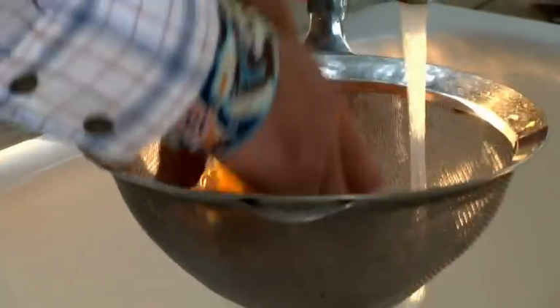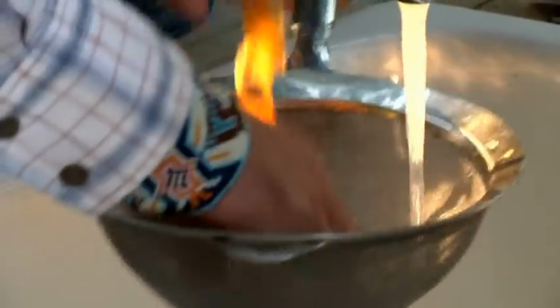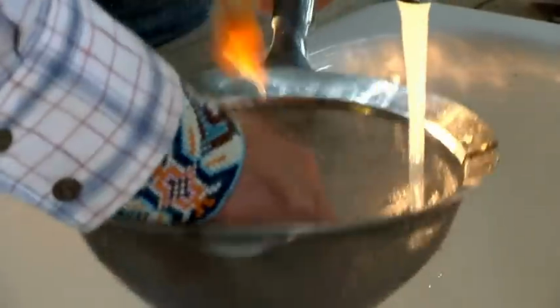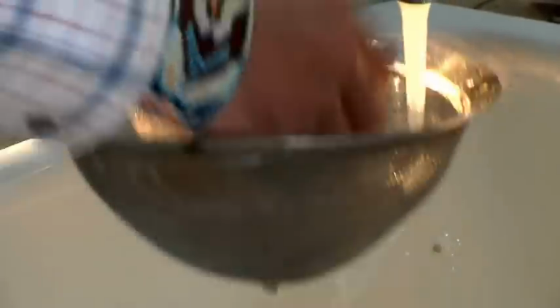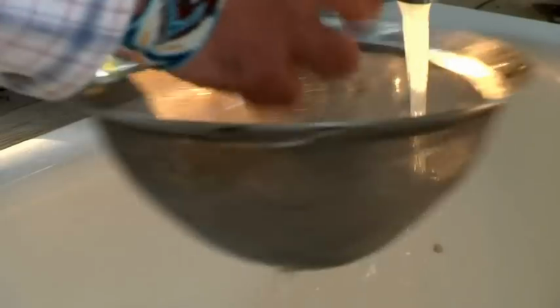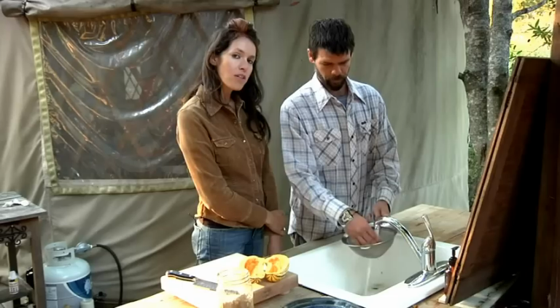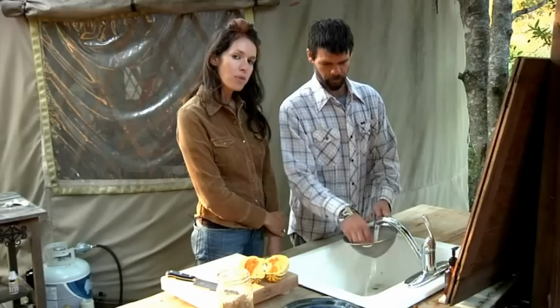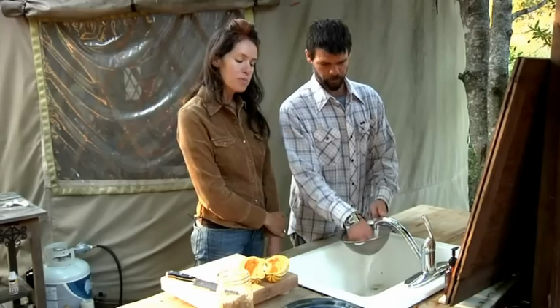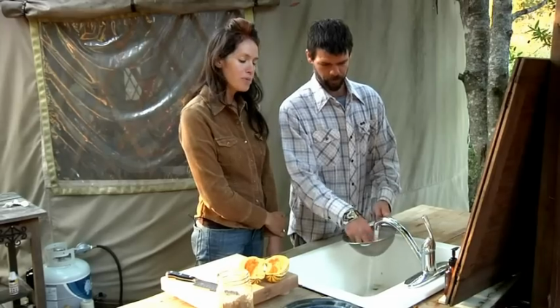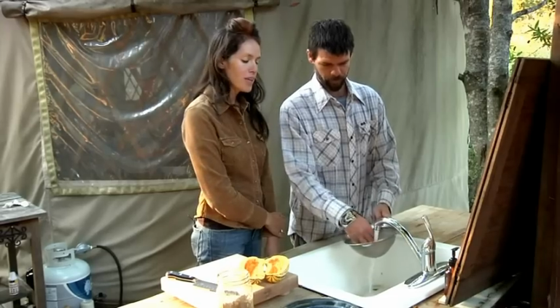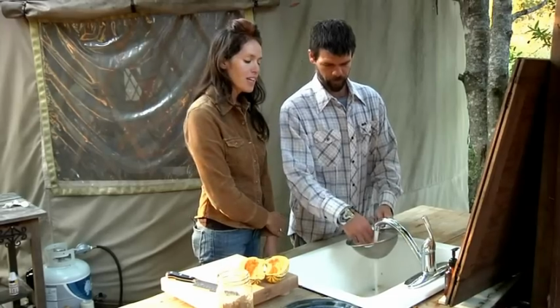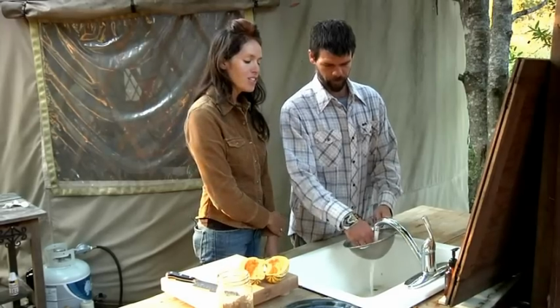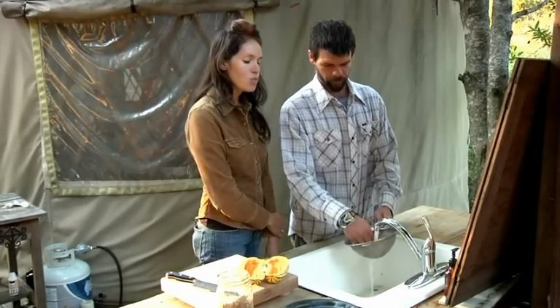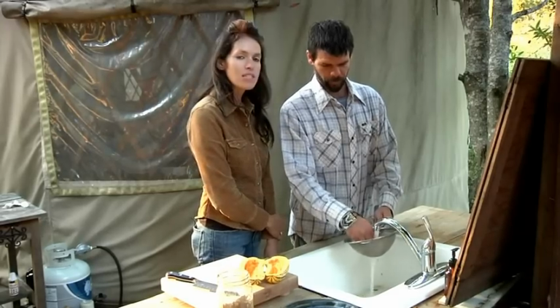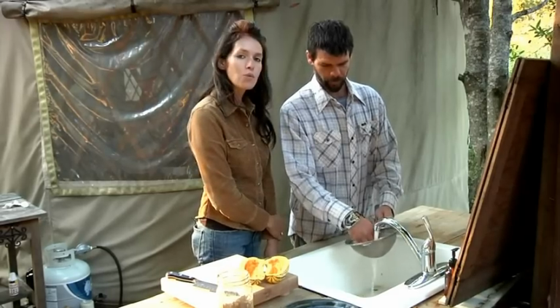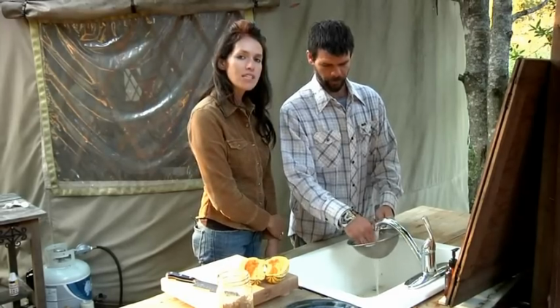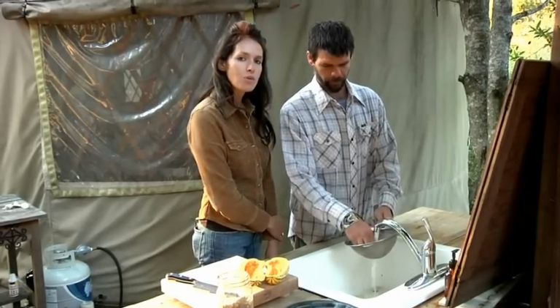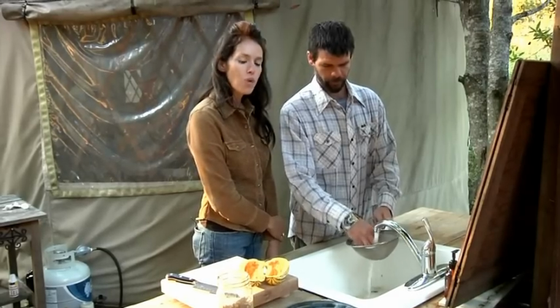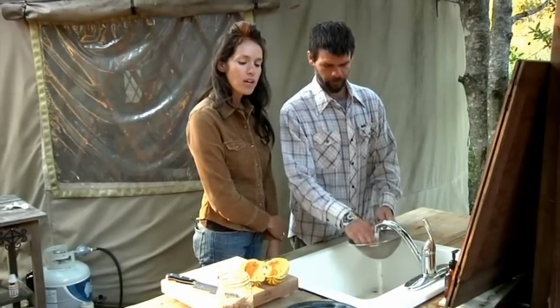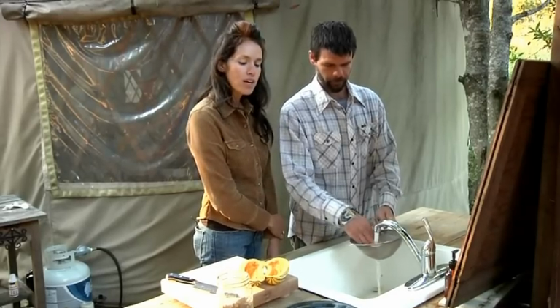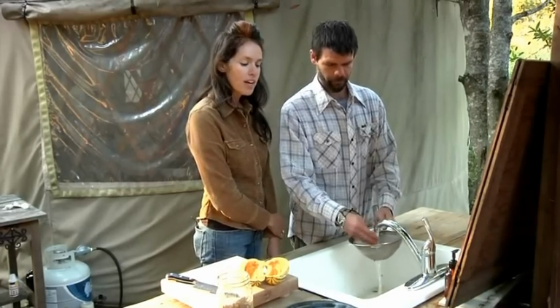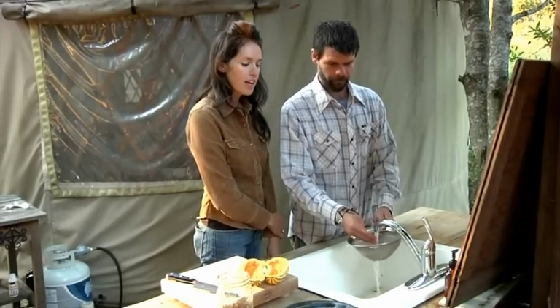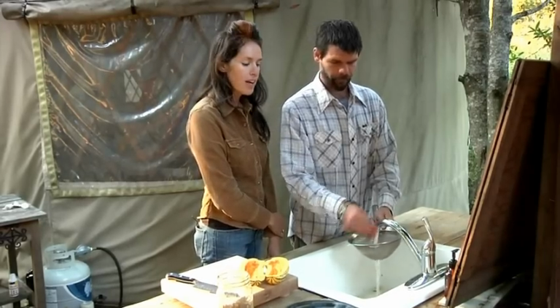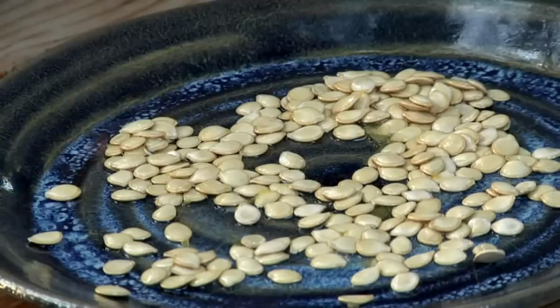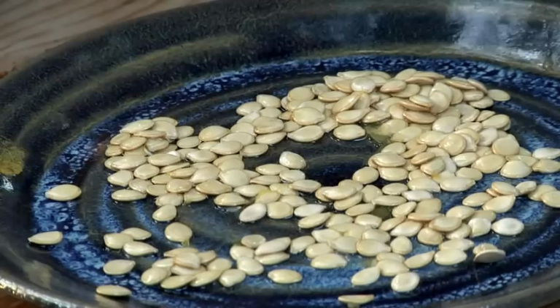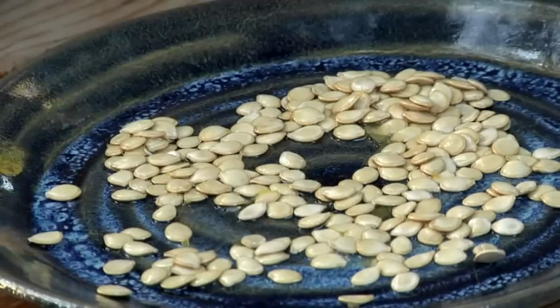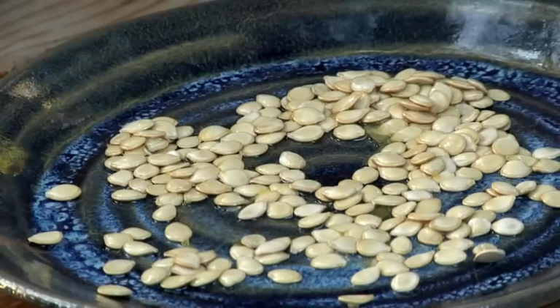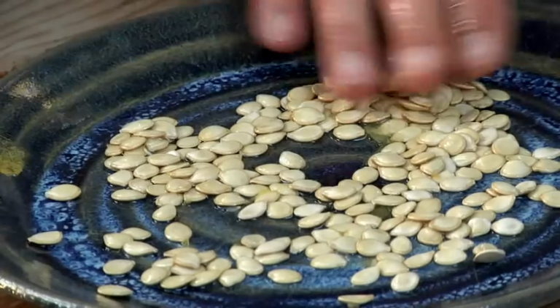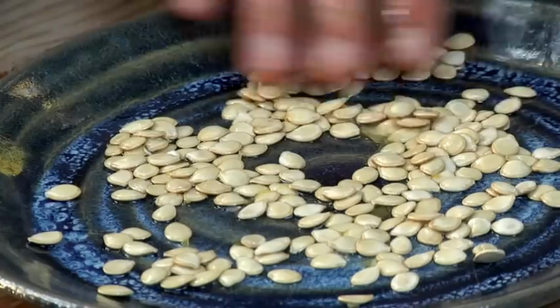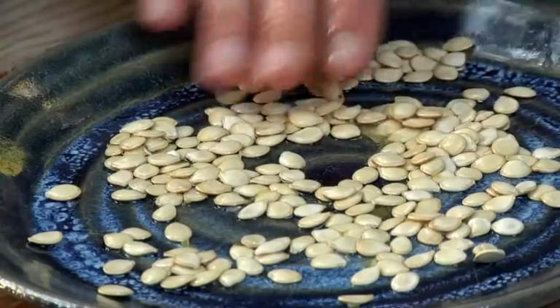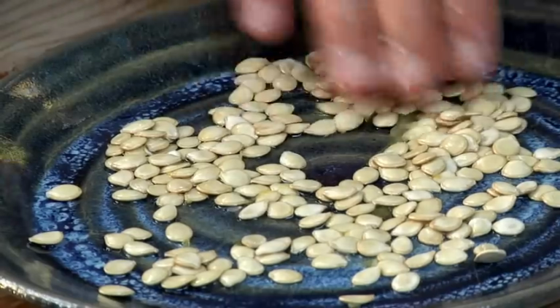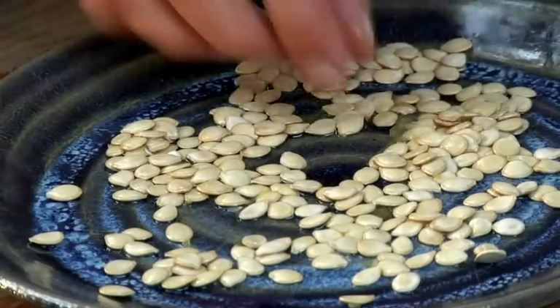Once you have removed all the pulp, just rinse it once again with water and place the seeds on a clean plate.